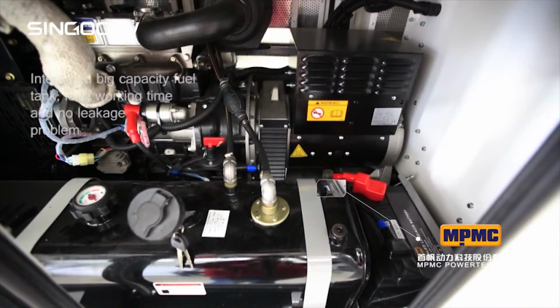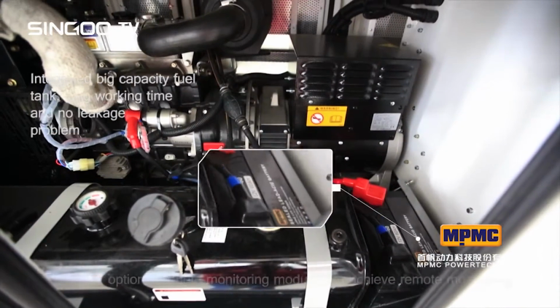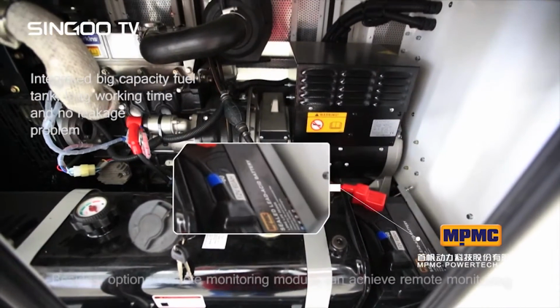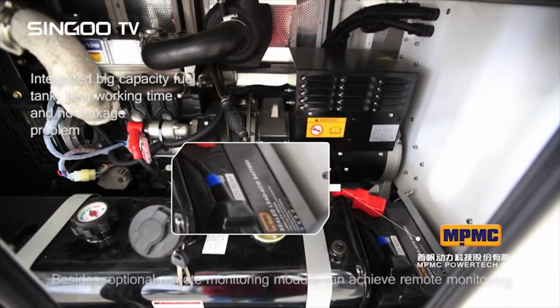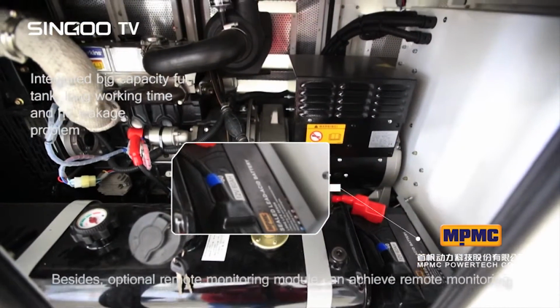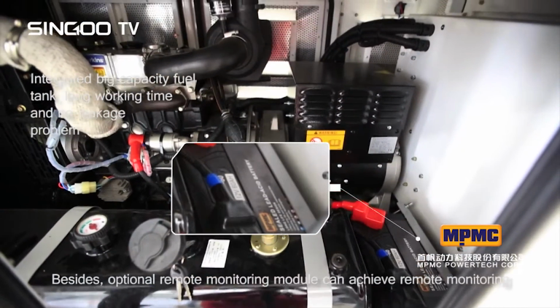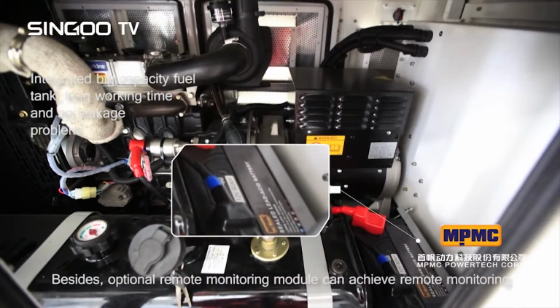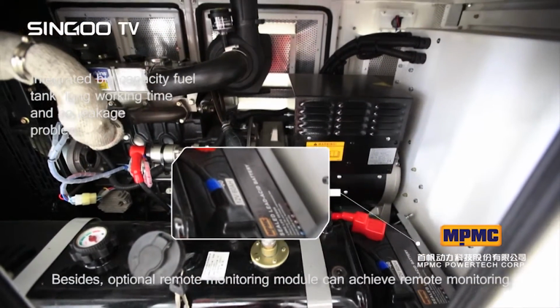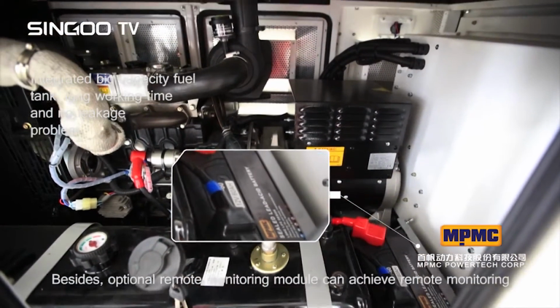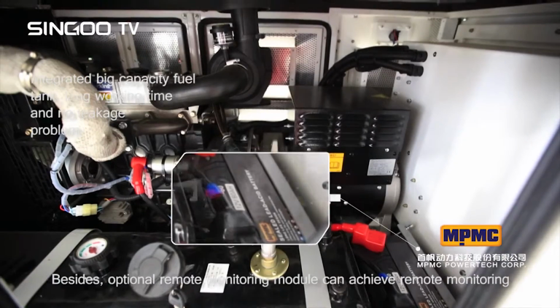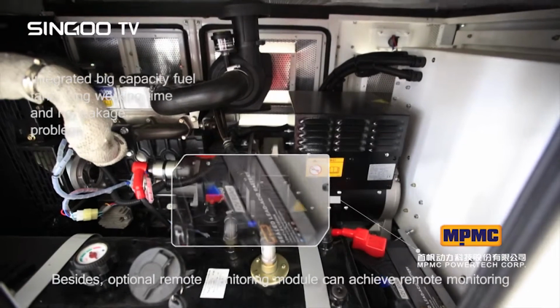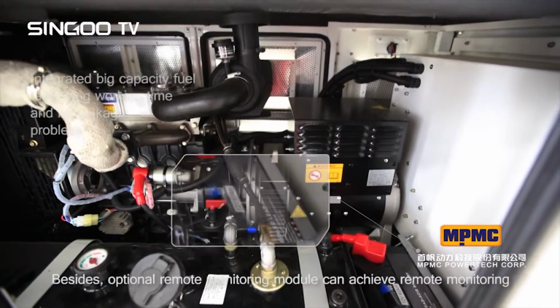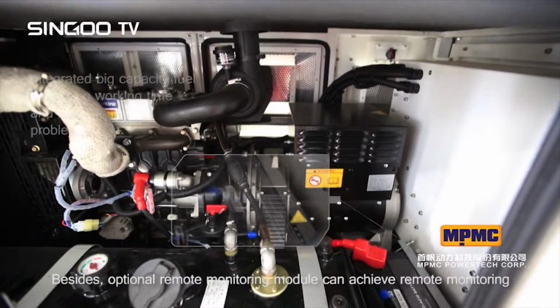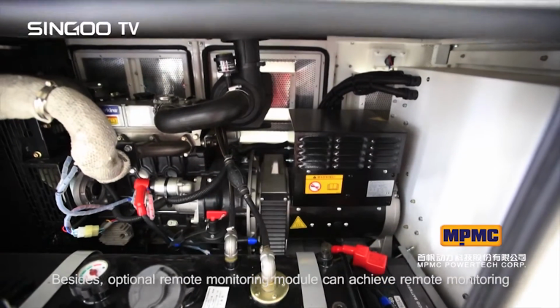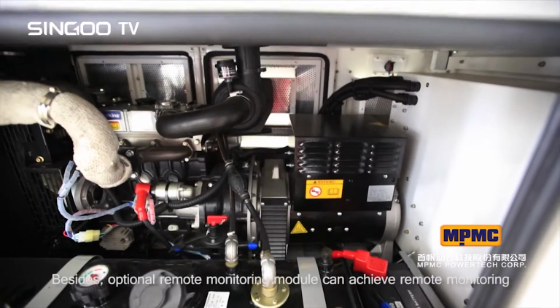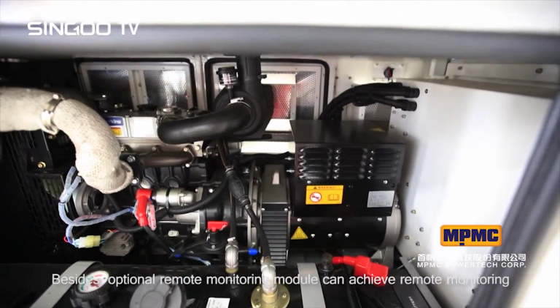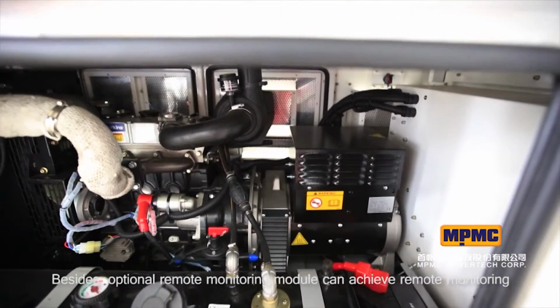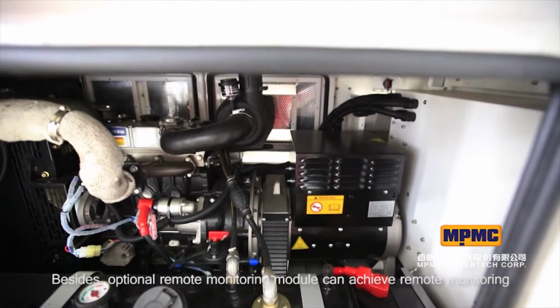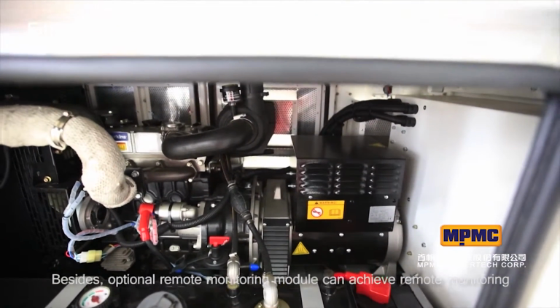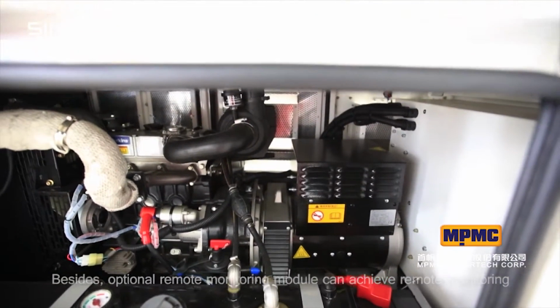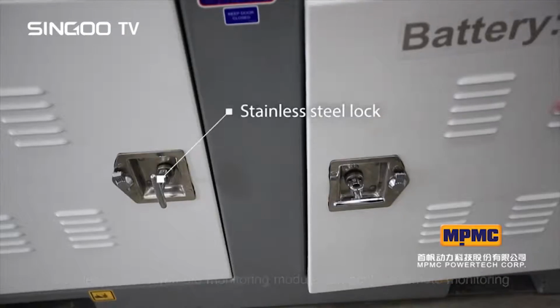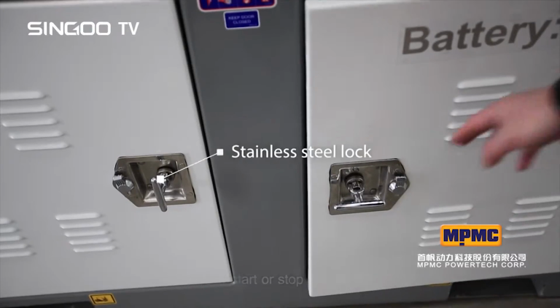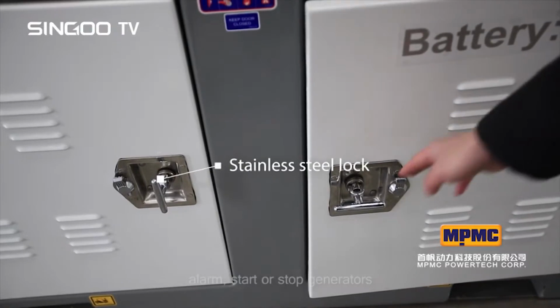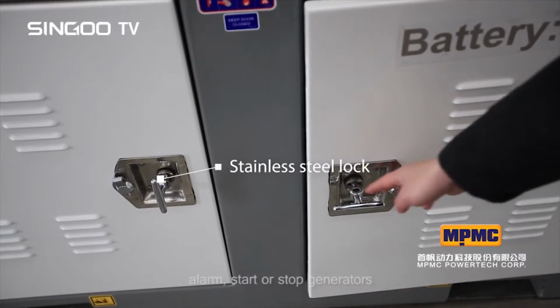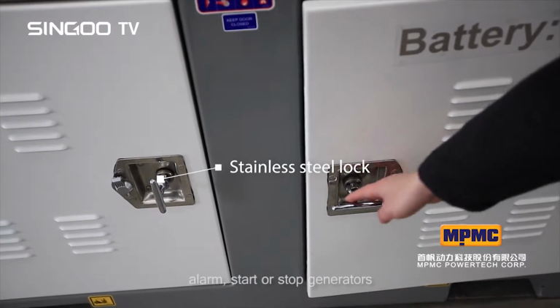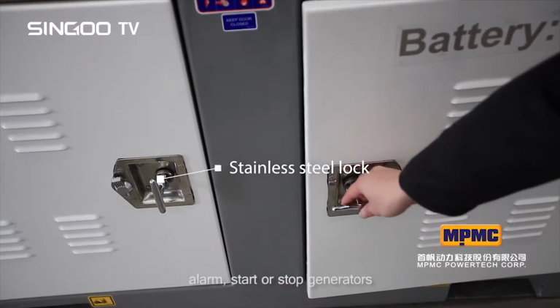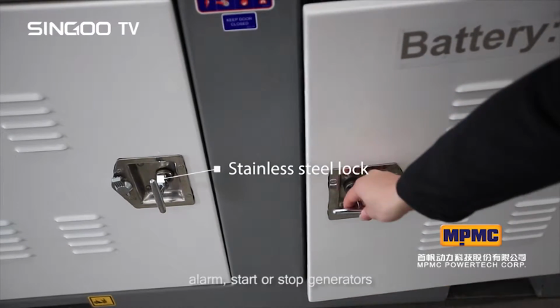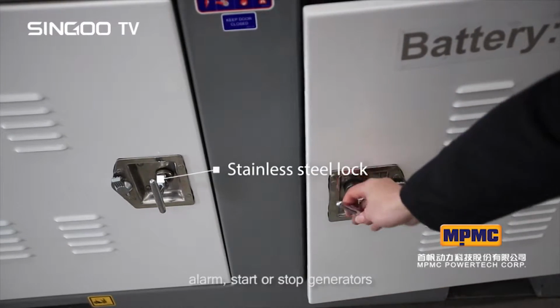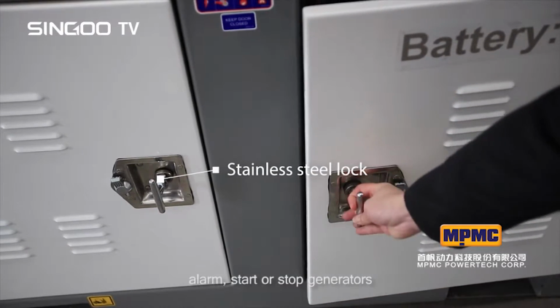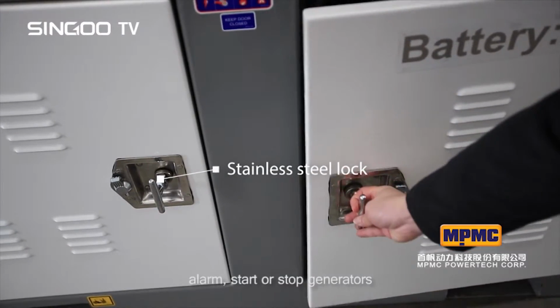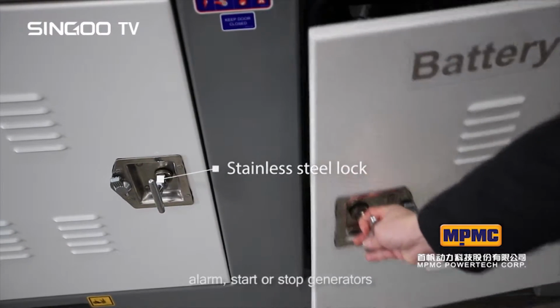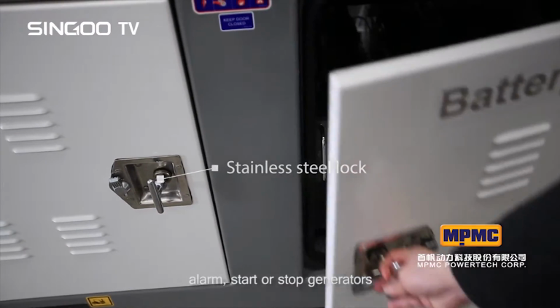An optional remote monitoring module can achieve remote monitoring, alarm, and start or stop of generators.